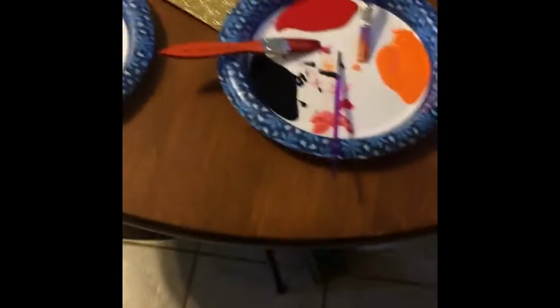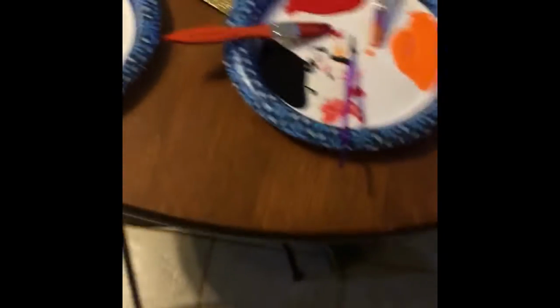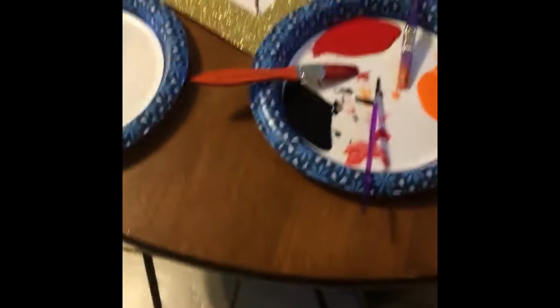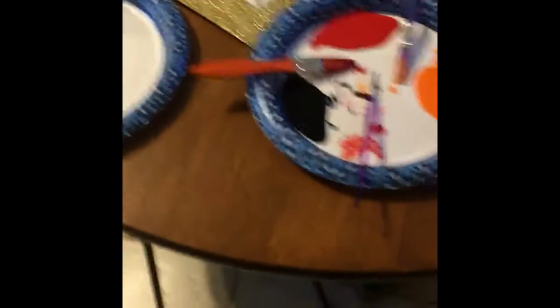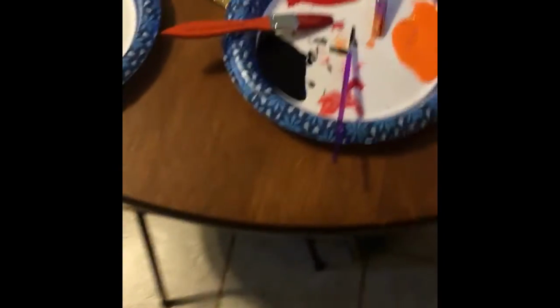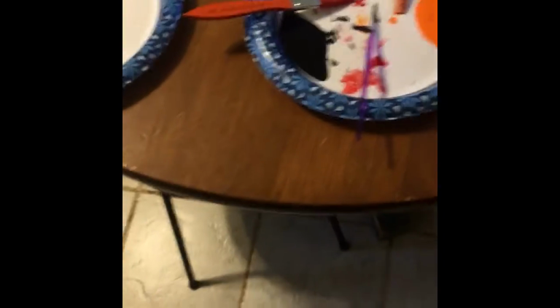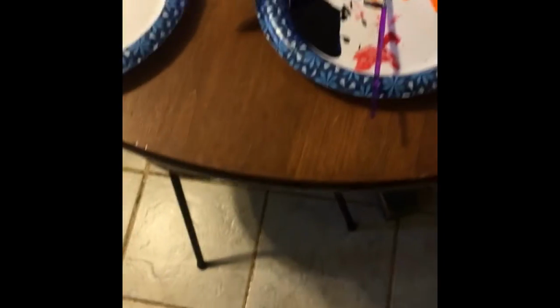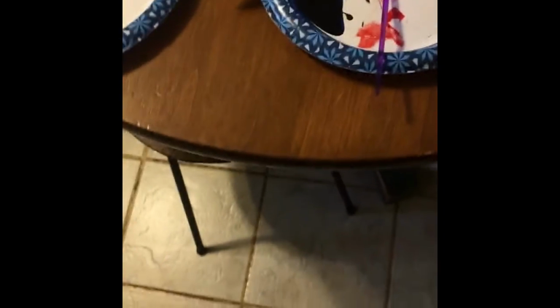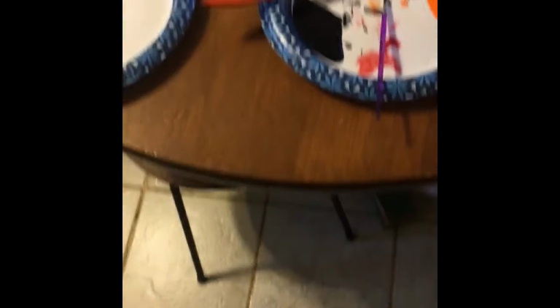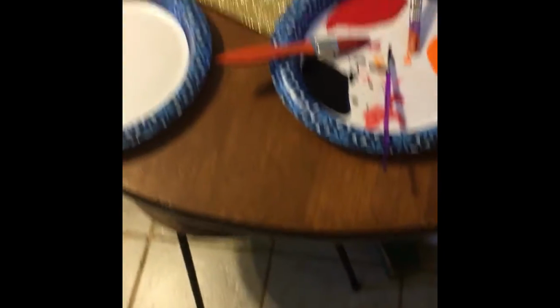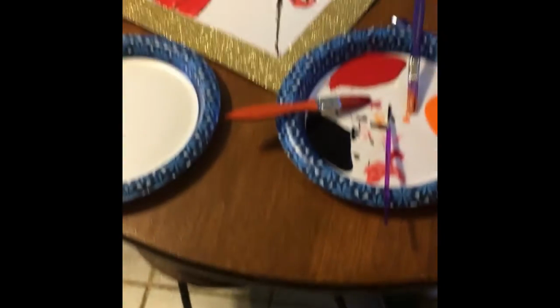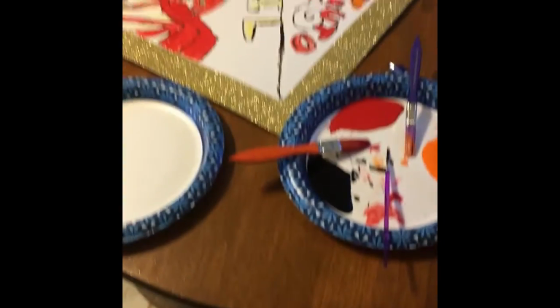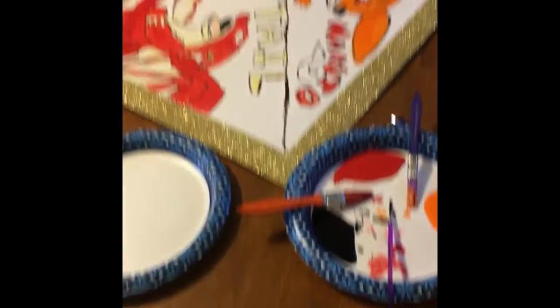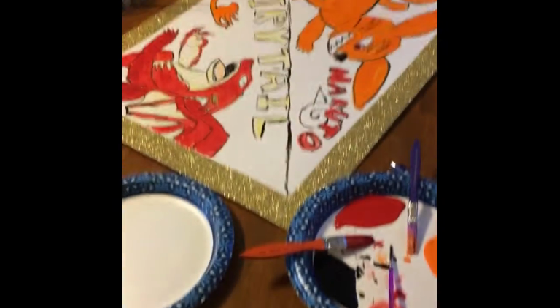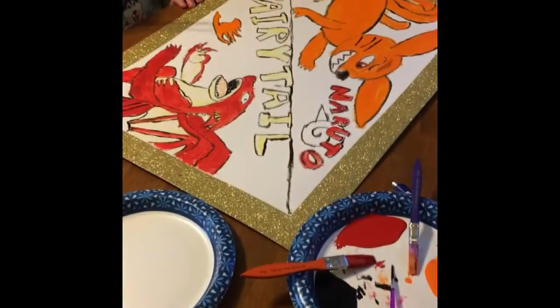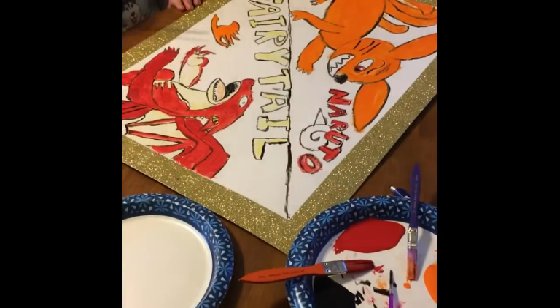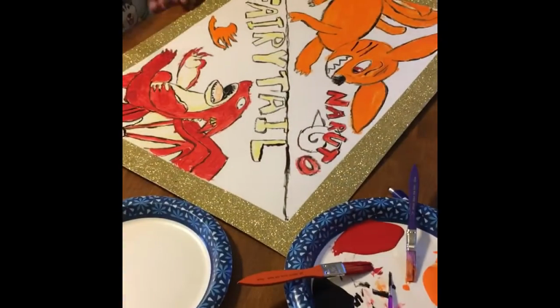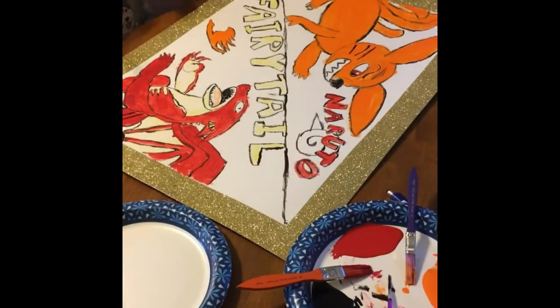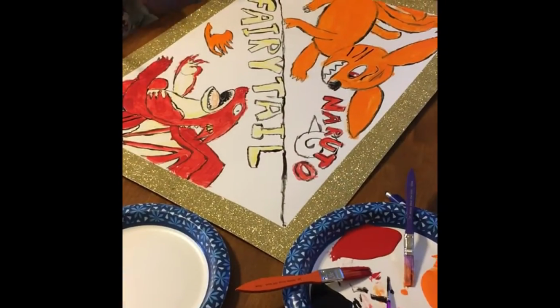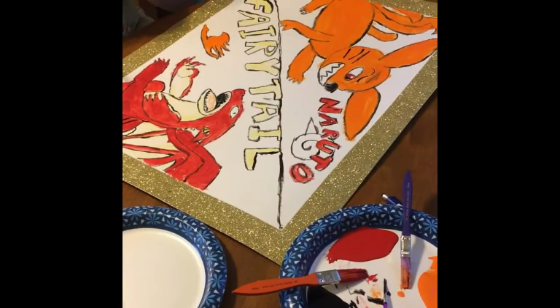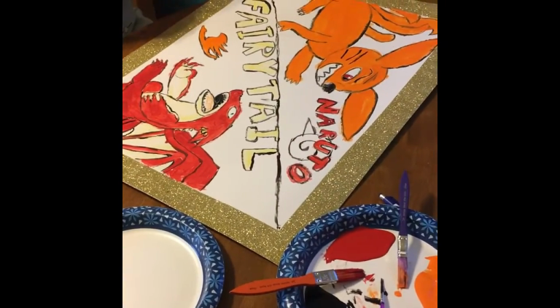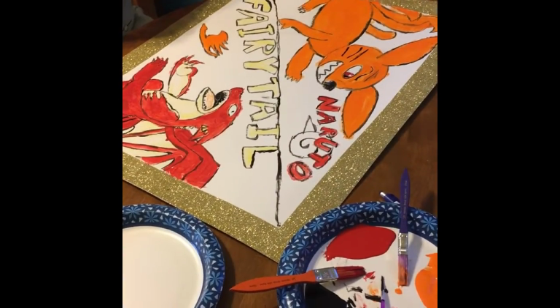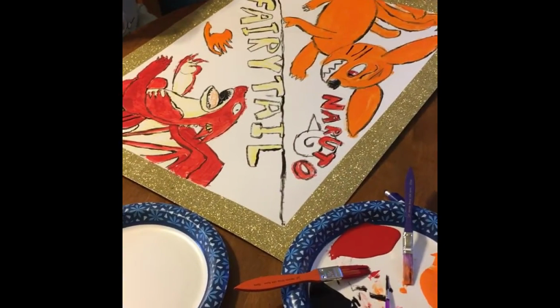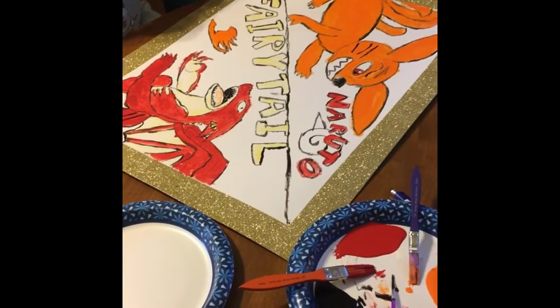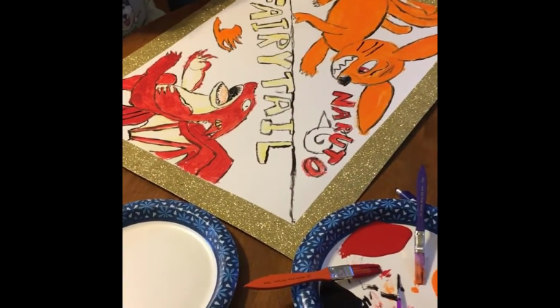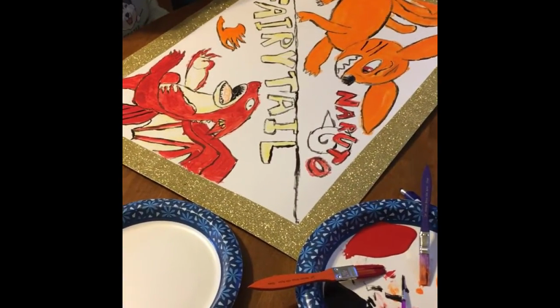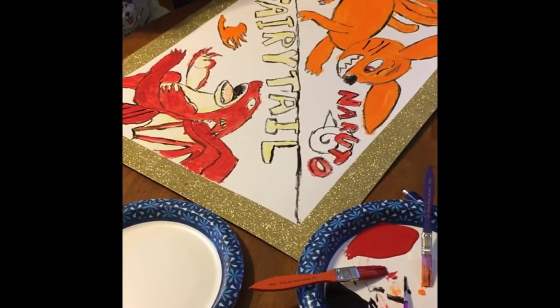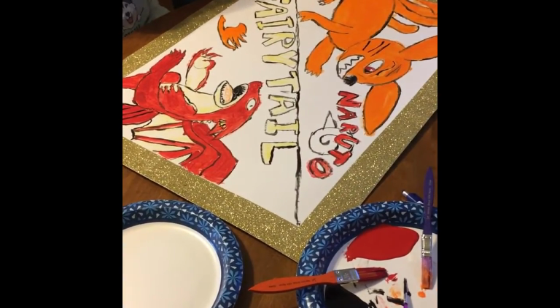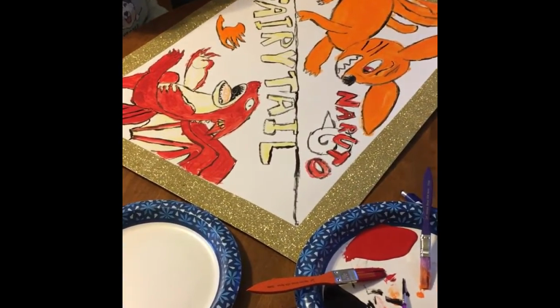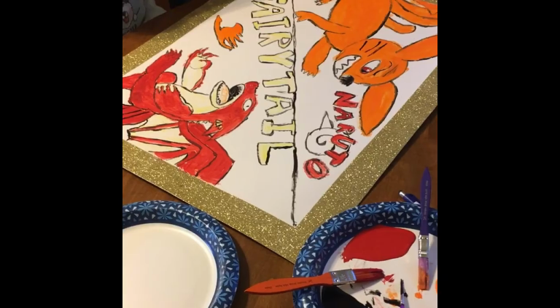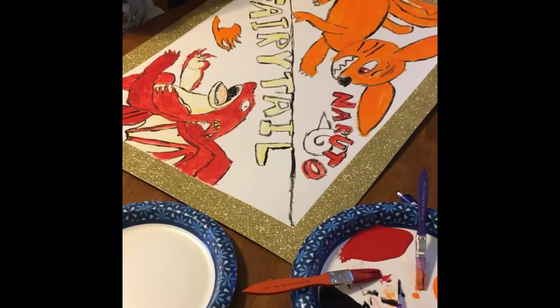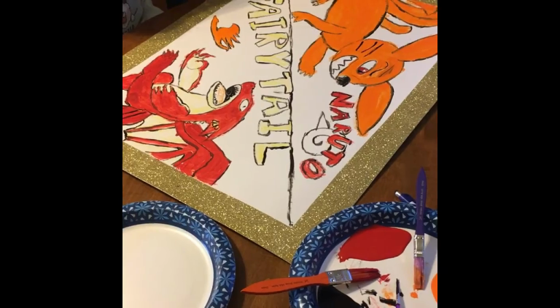Alright, high speed and go. Looks so cool — can't wait to hang it up.